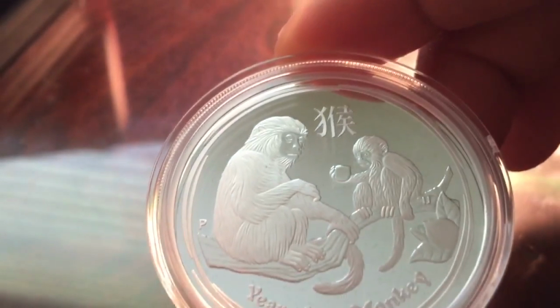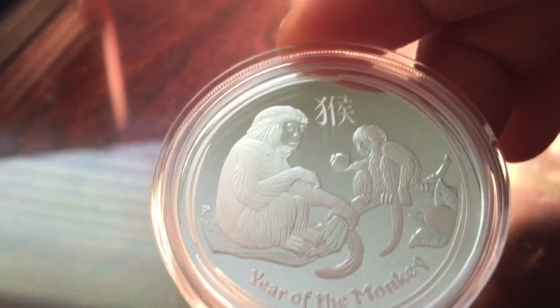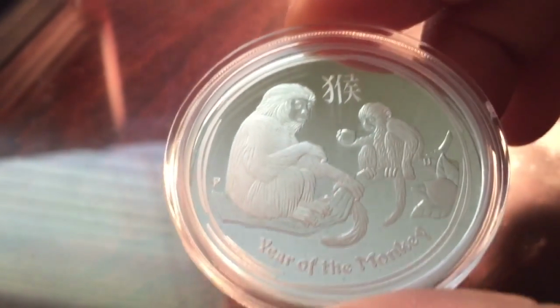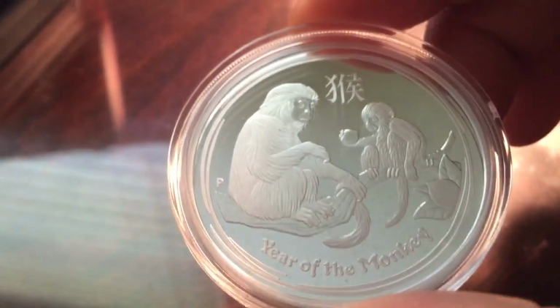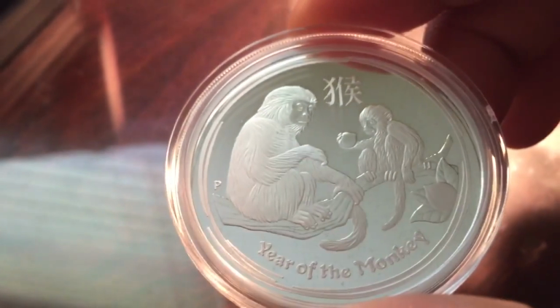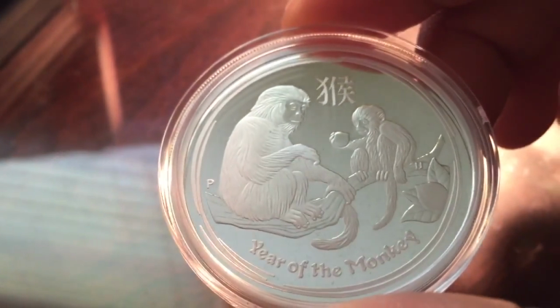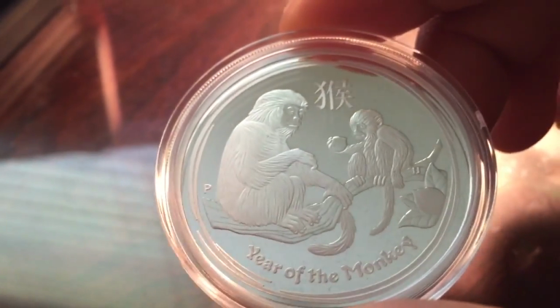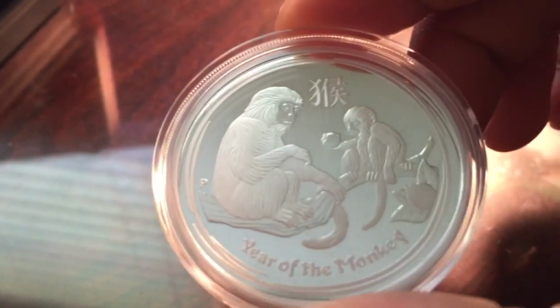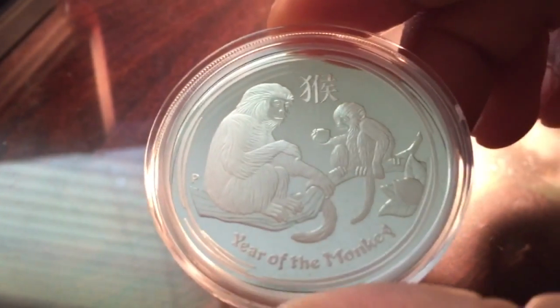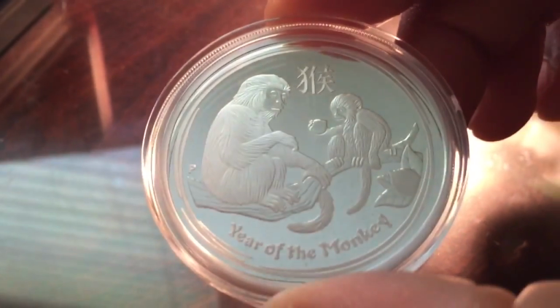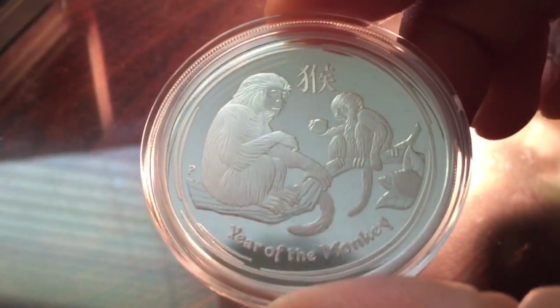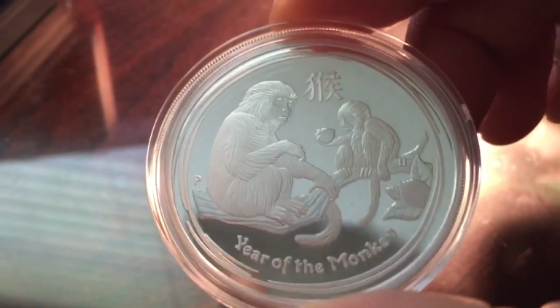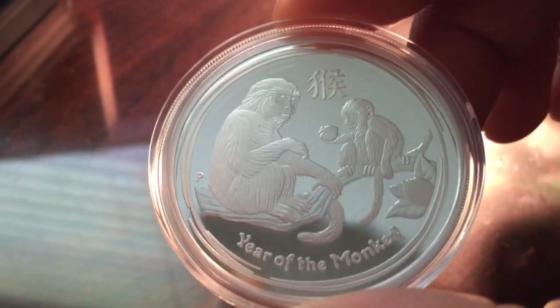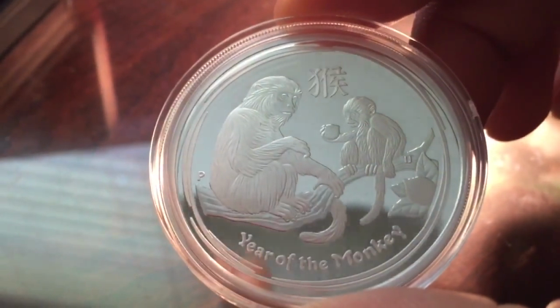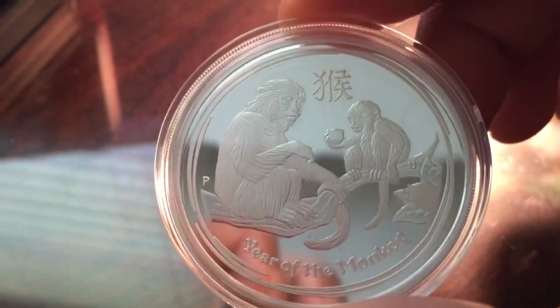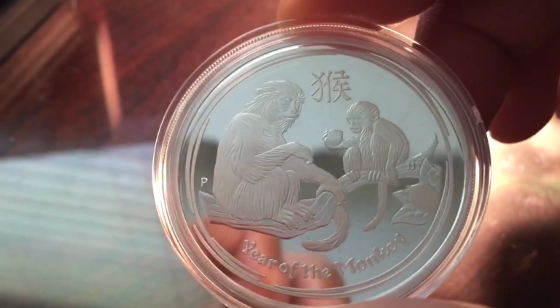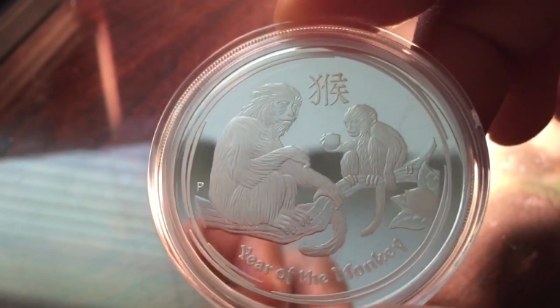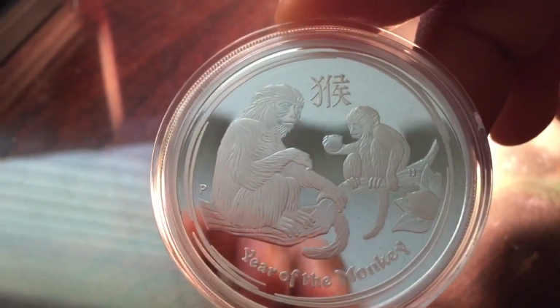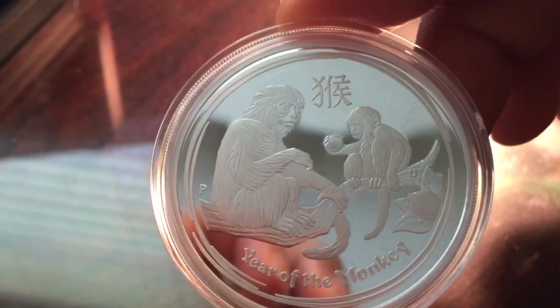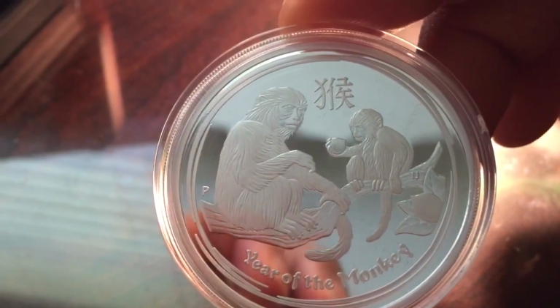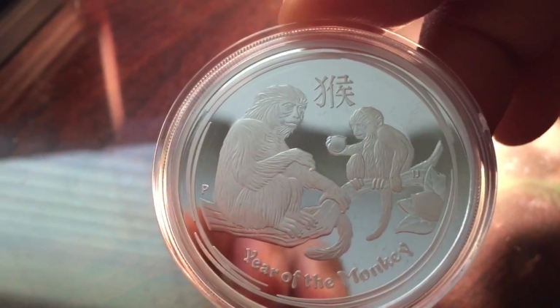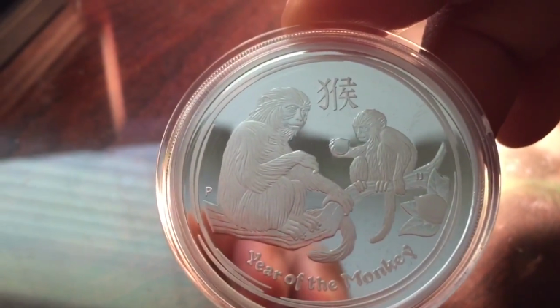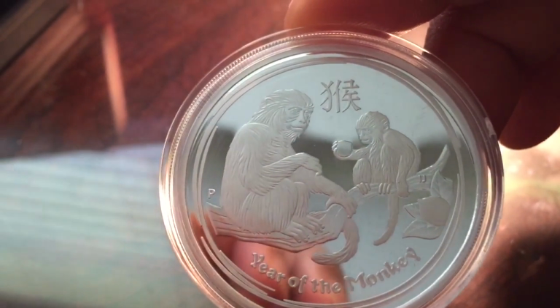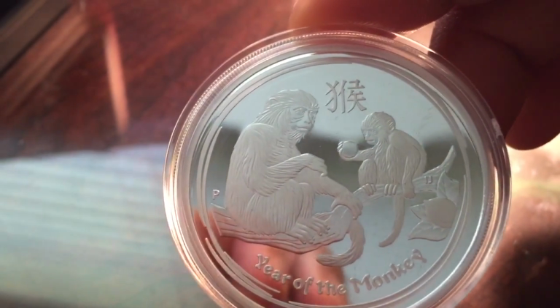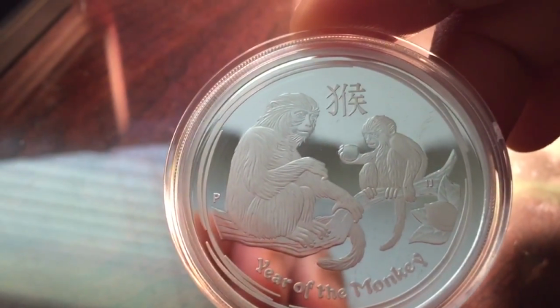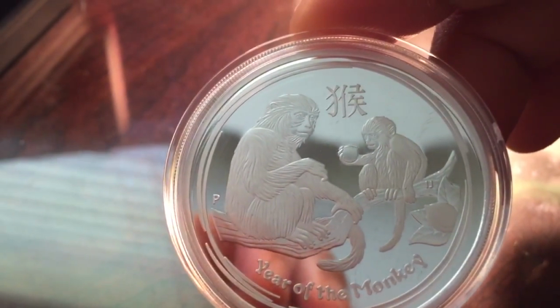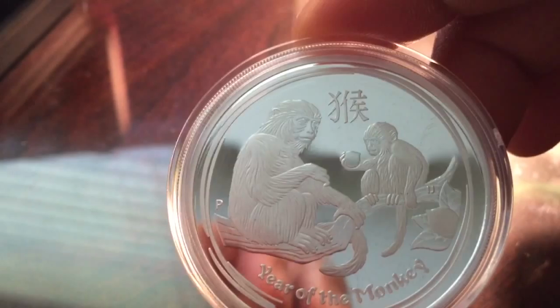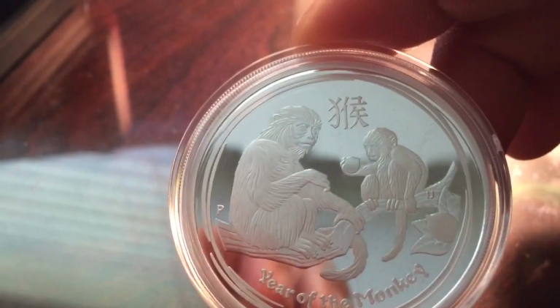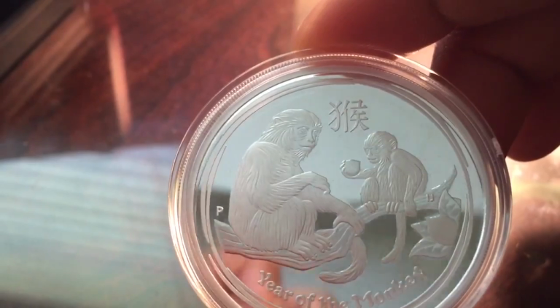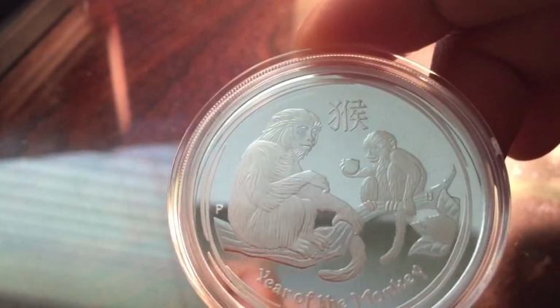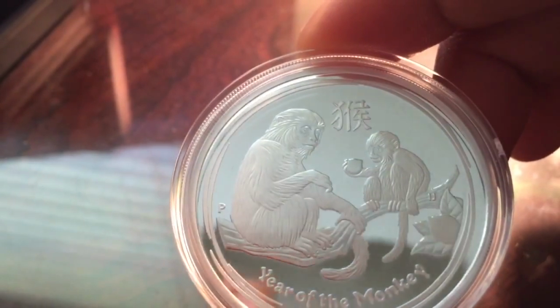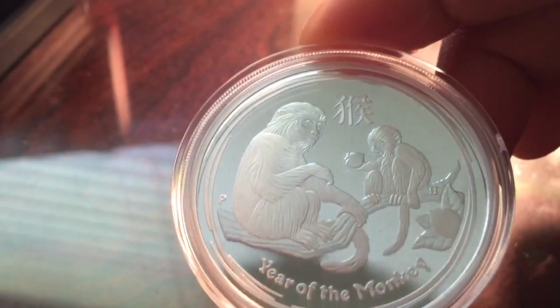It's powerful. If I shine it, you can see the mirror finish in there.